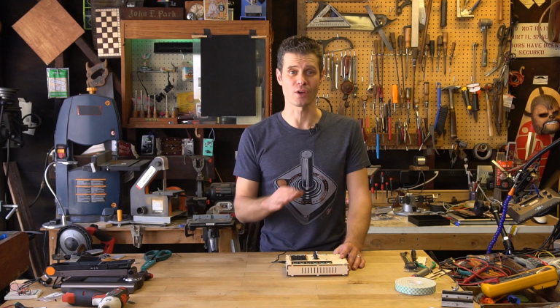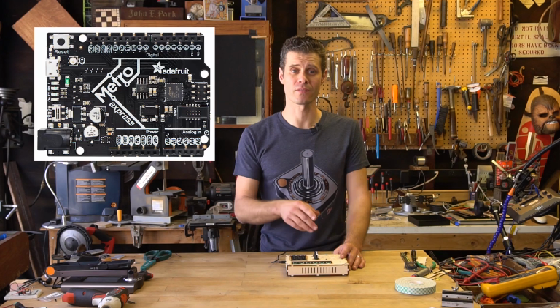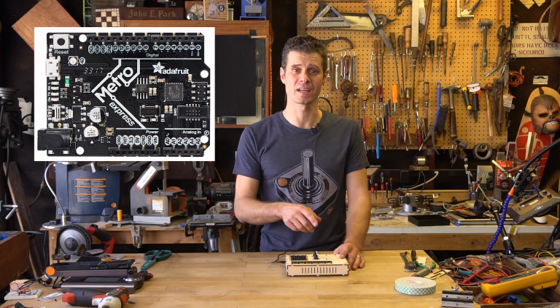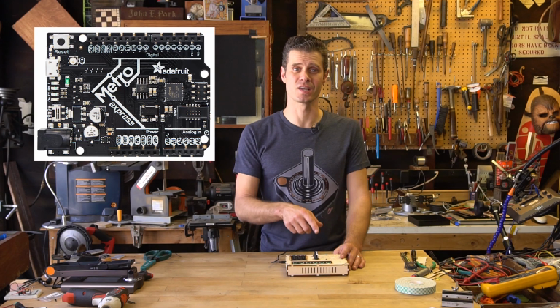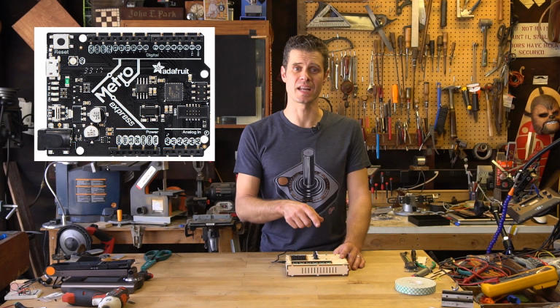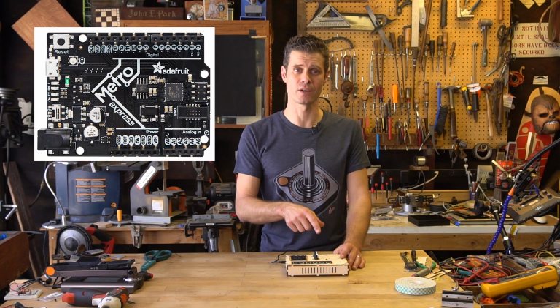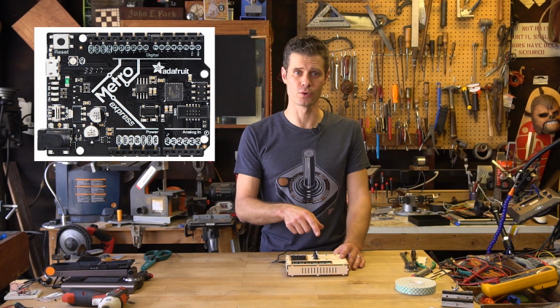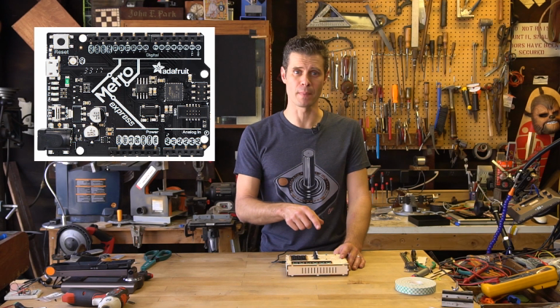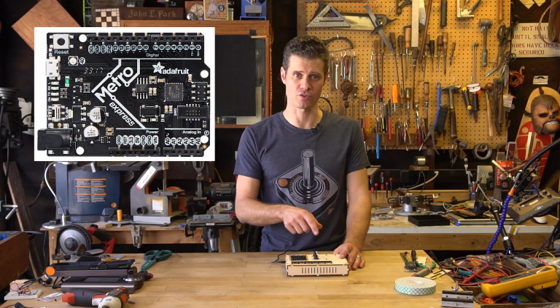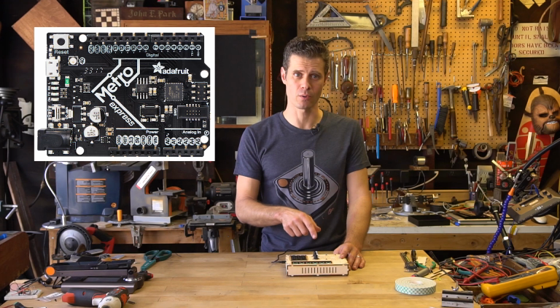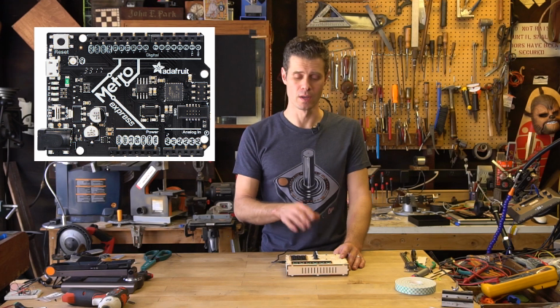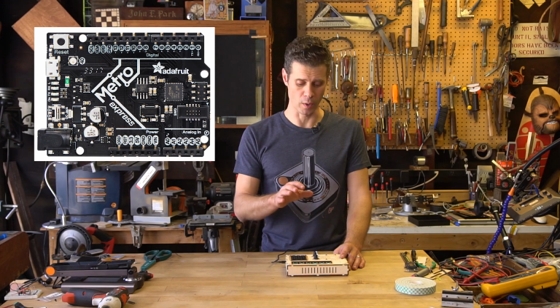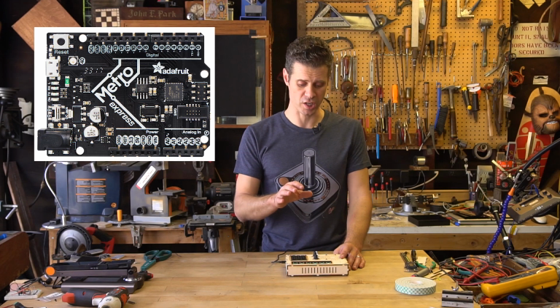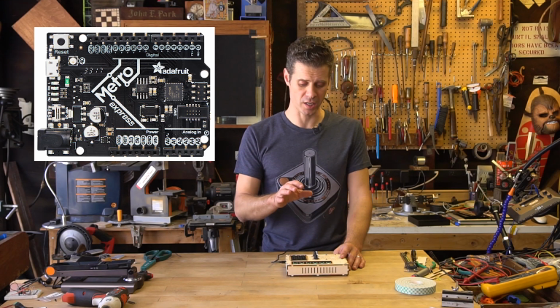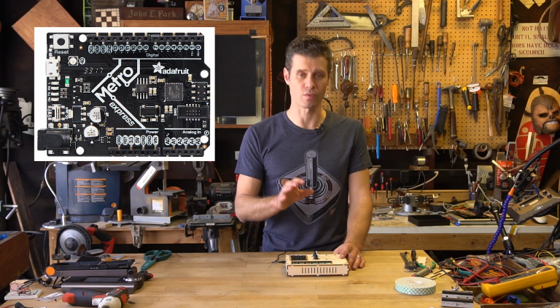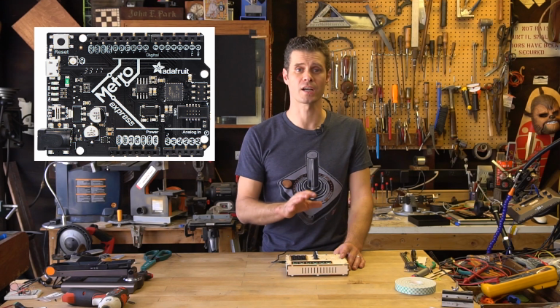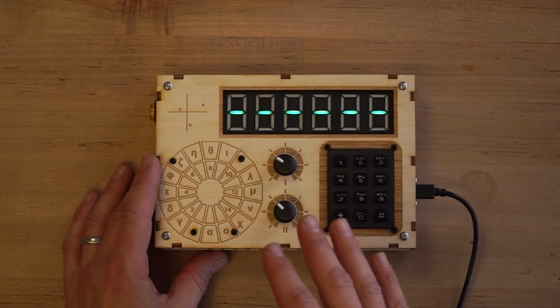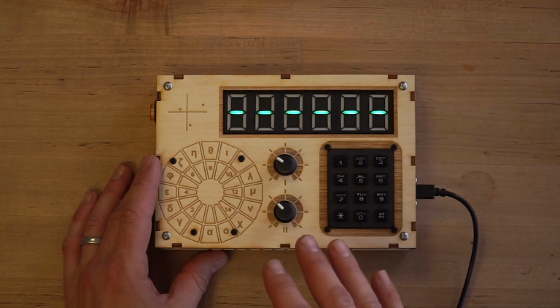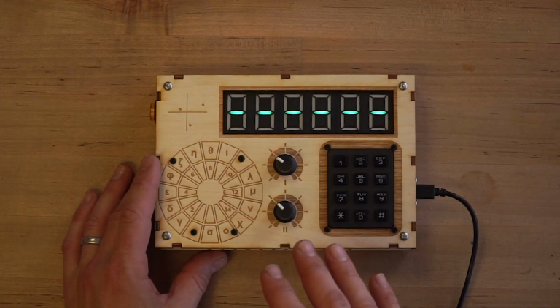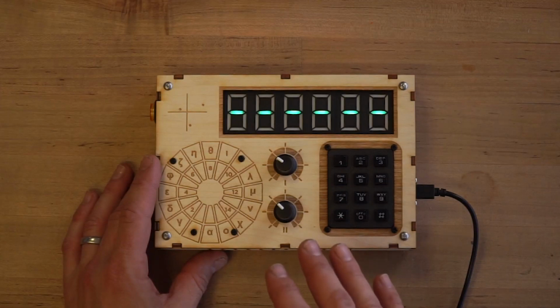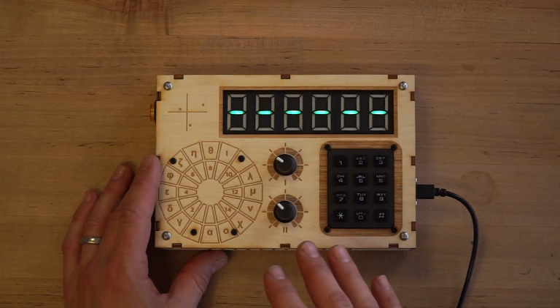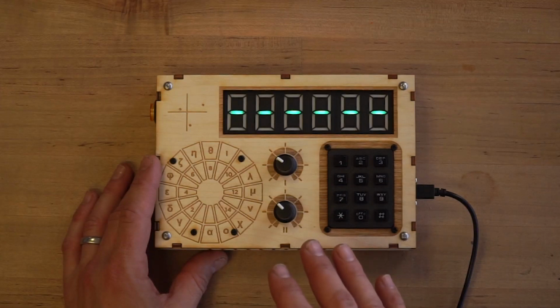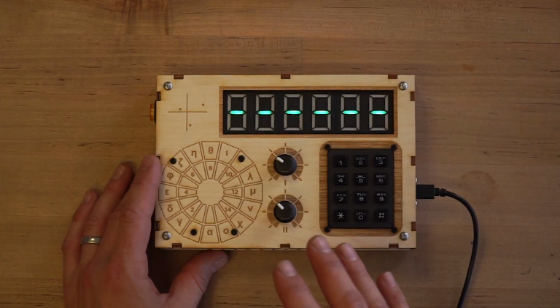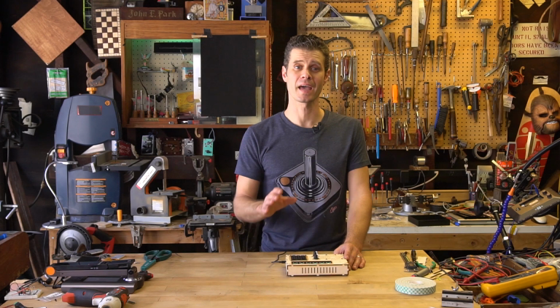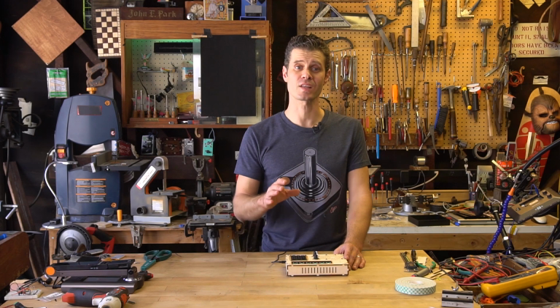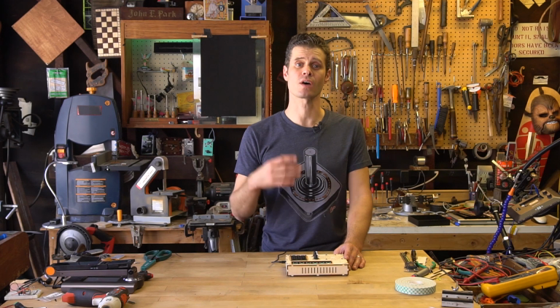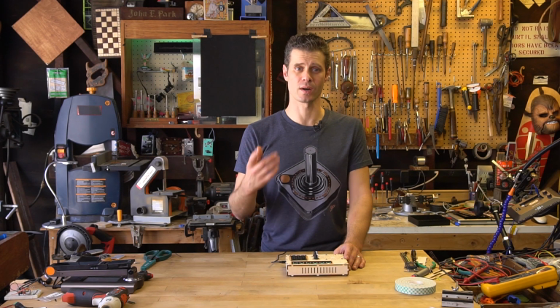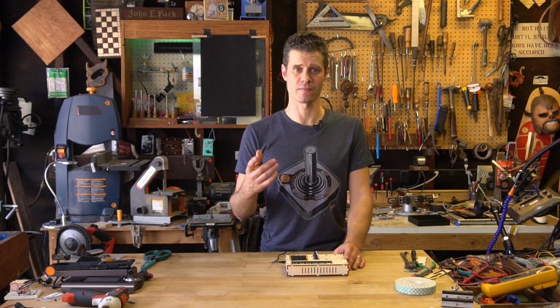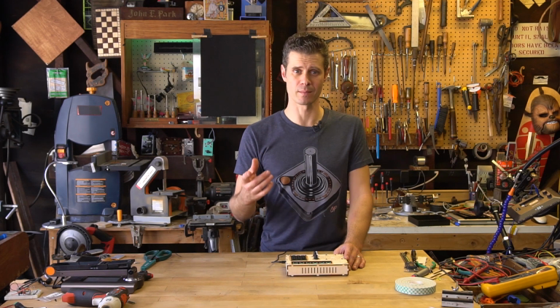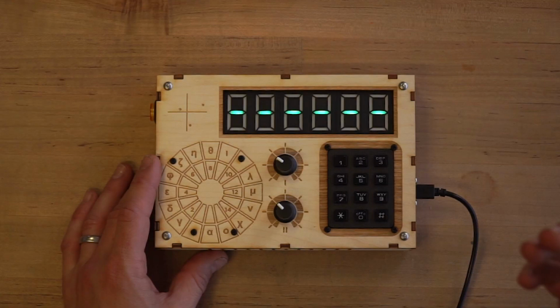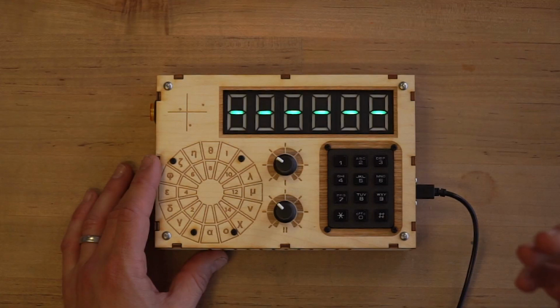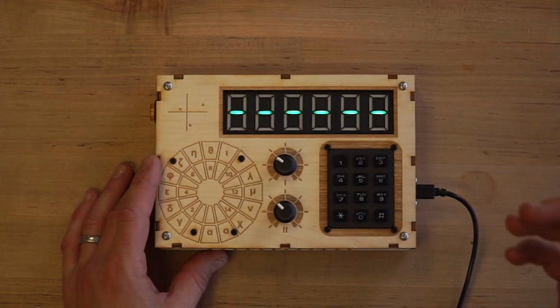It's really up to you what software you put on it. At the heart of it is an Adafruit Metro, which is running Arduino software that I've written, and that software is available in the guide.